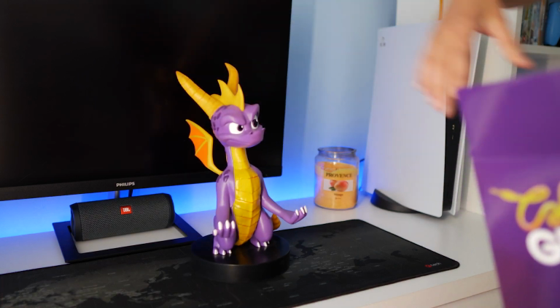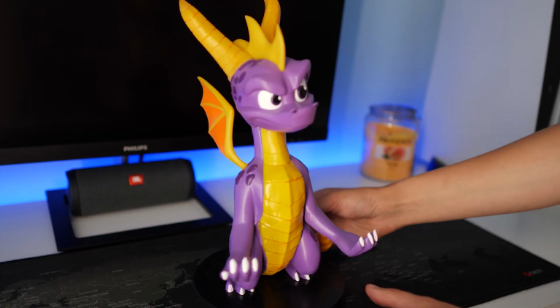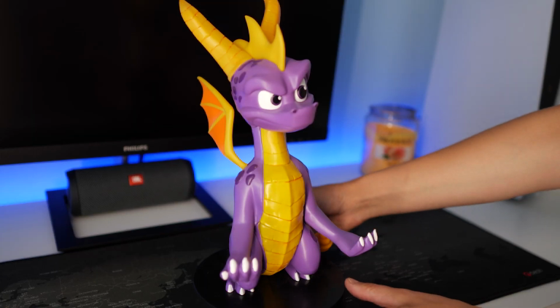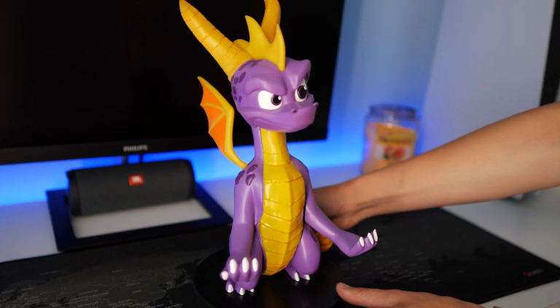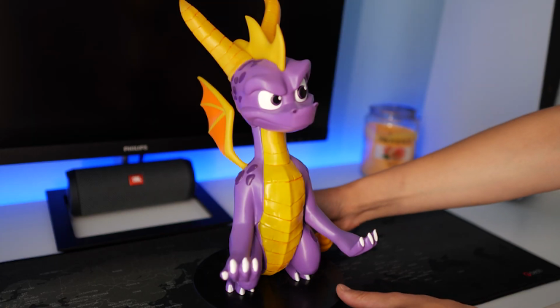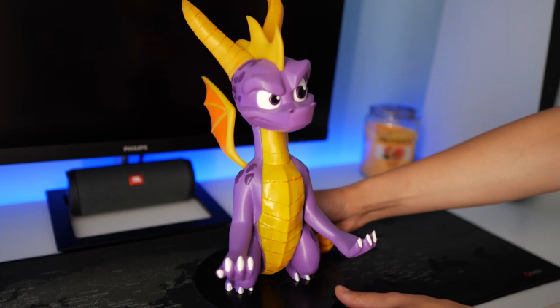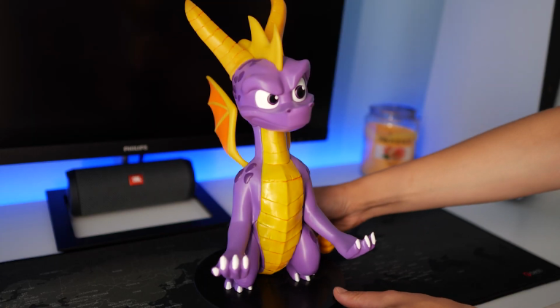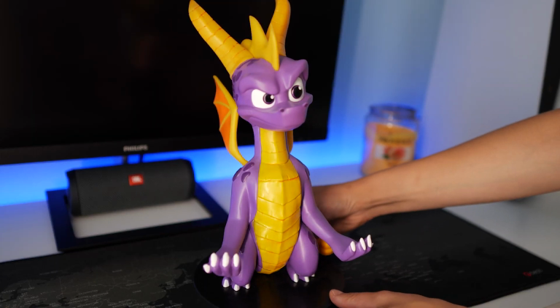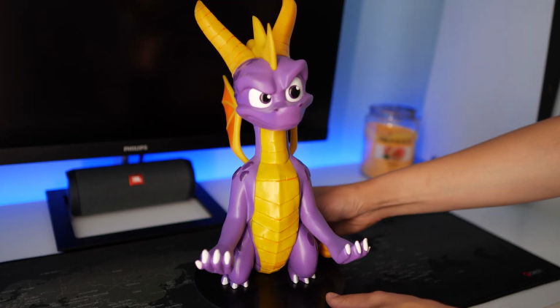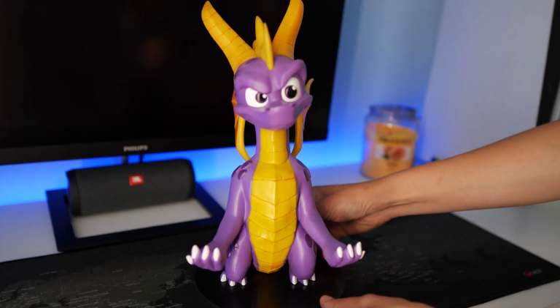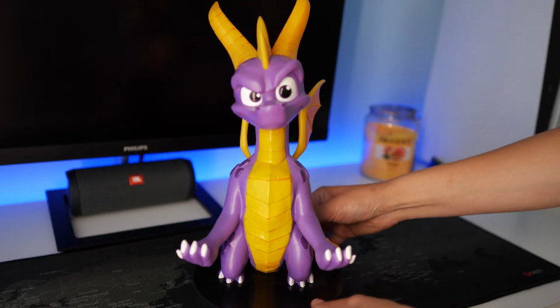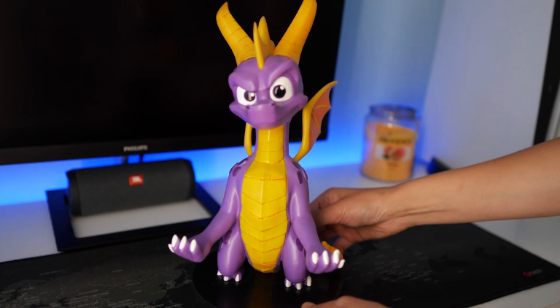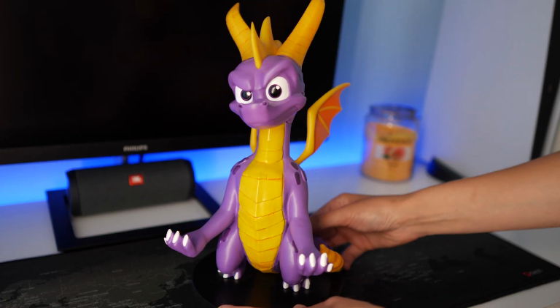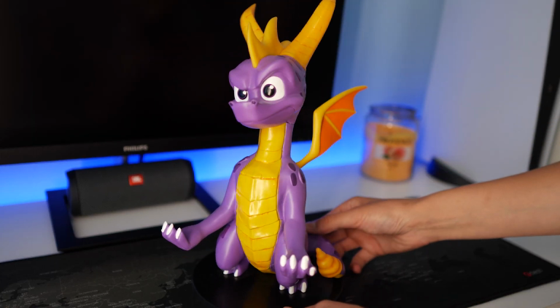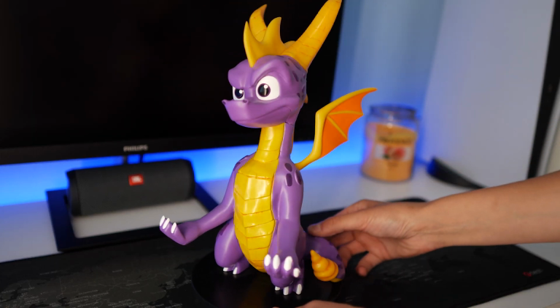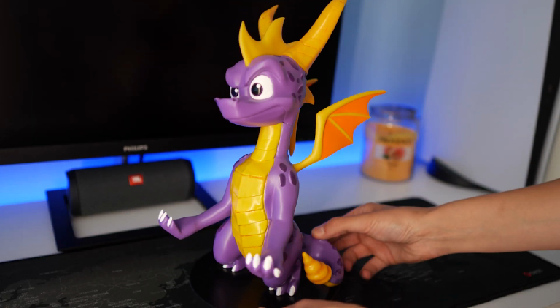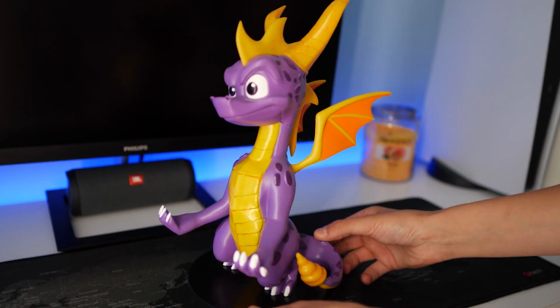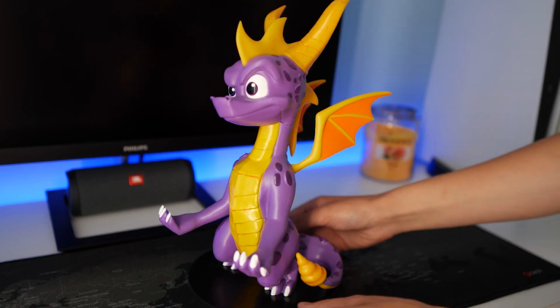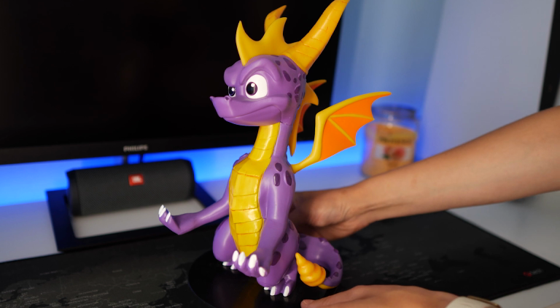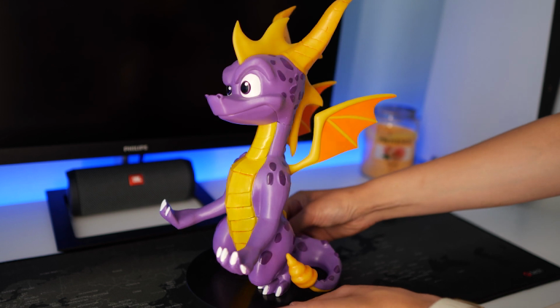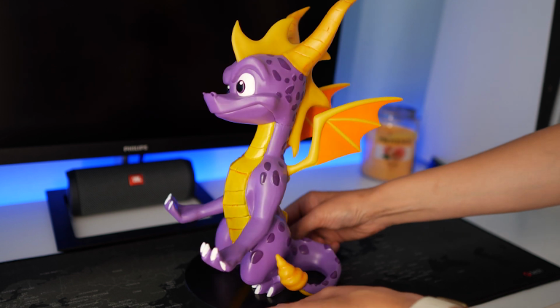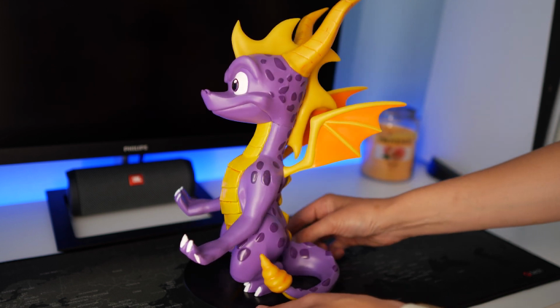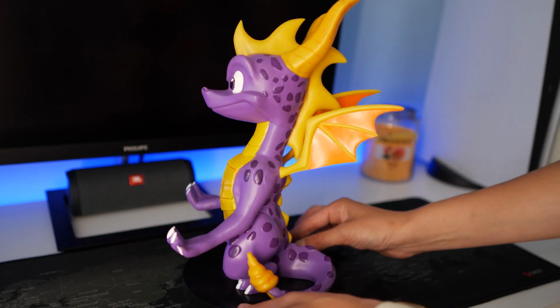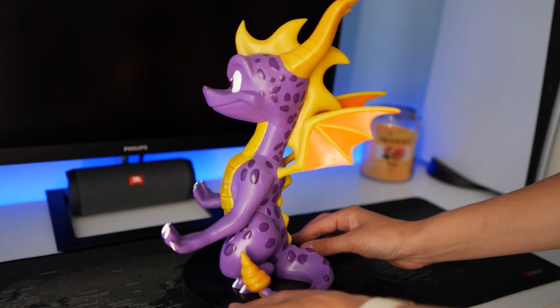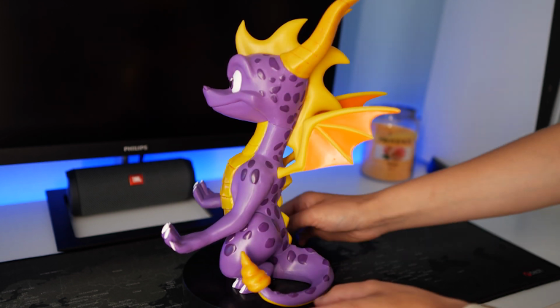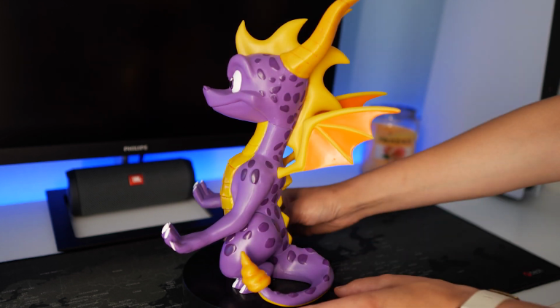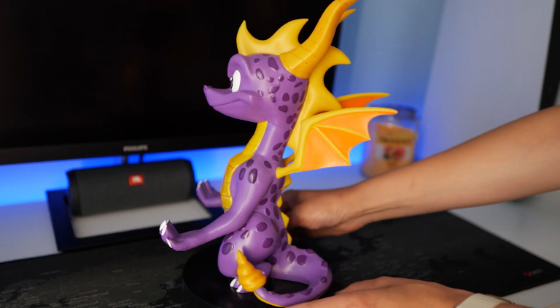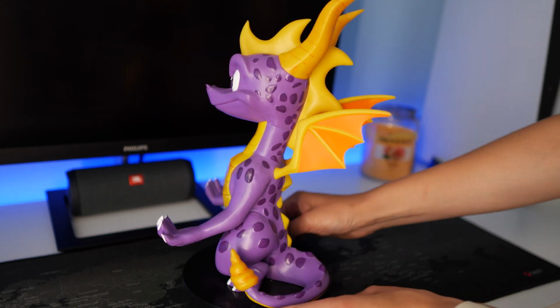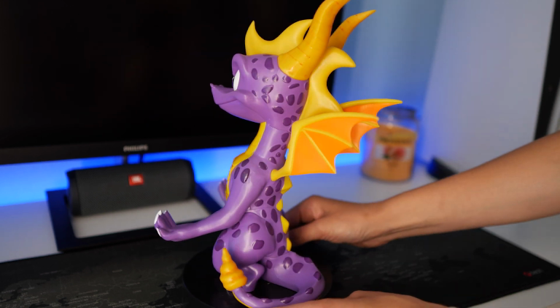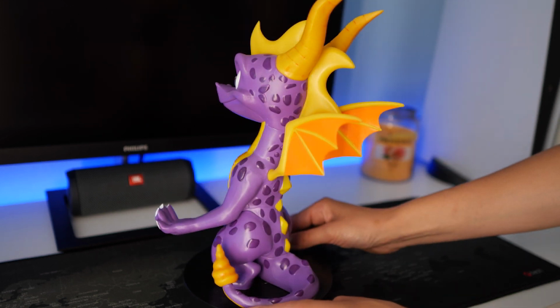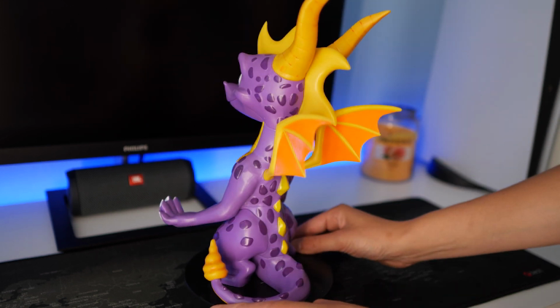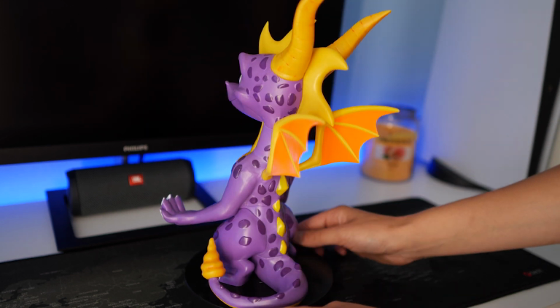So here he is. I'm going to rotate him for you so you can see all the details. The thing looks beautiful.